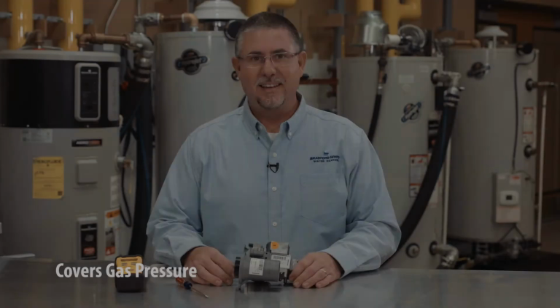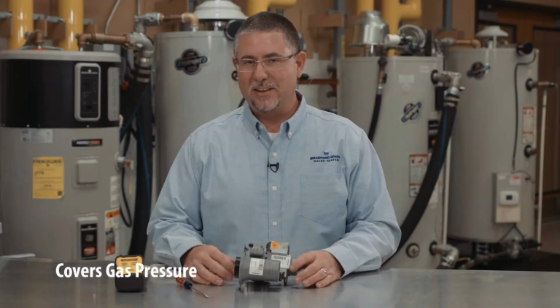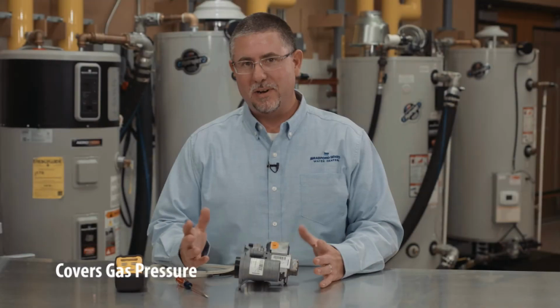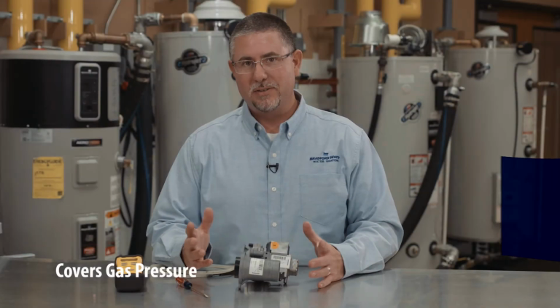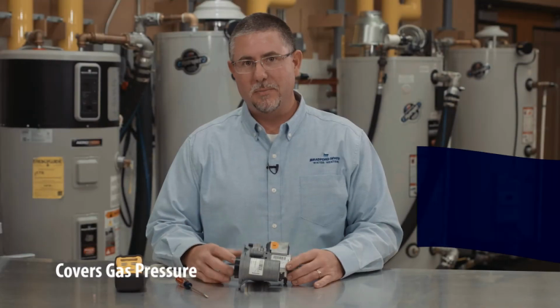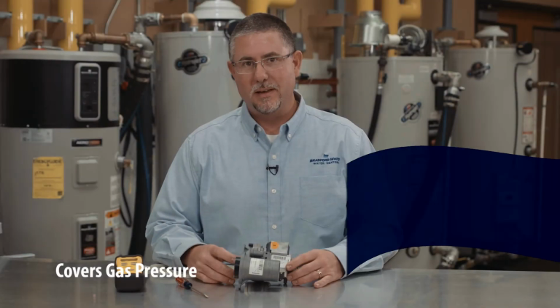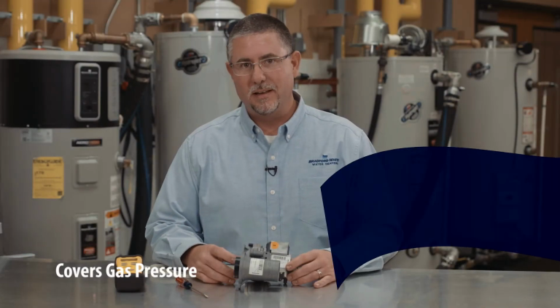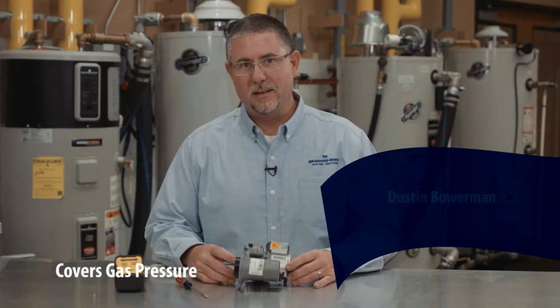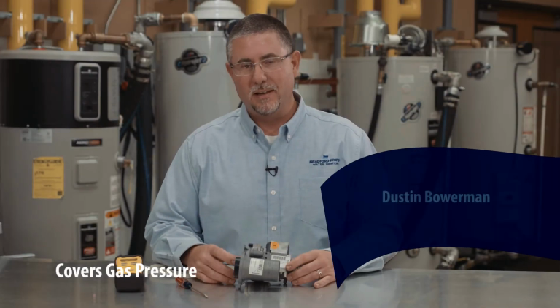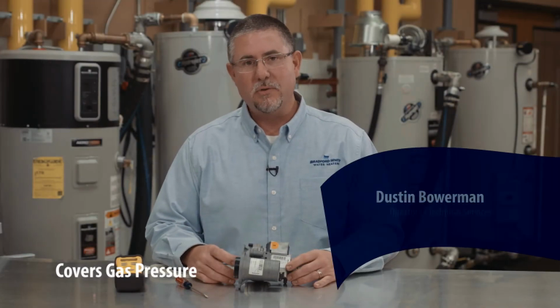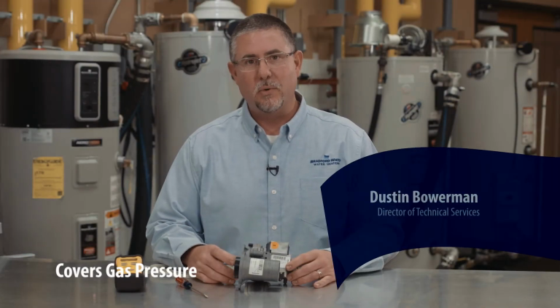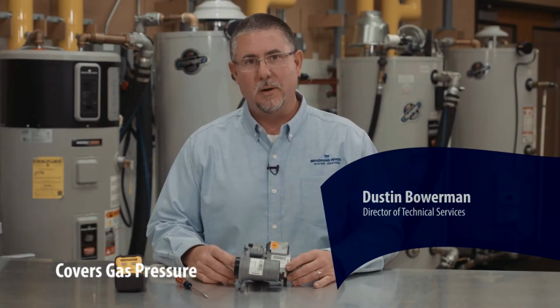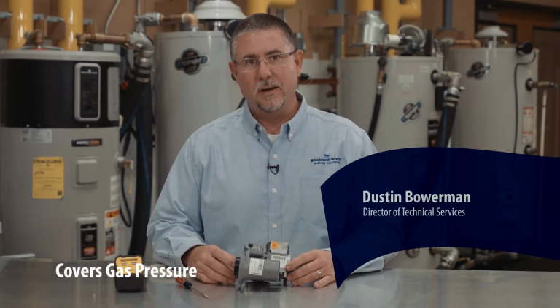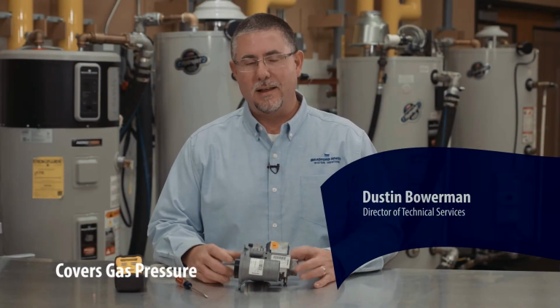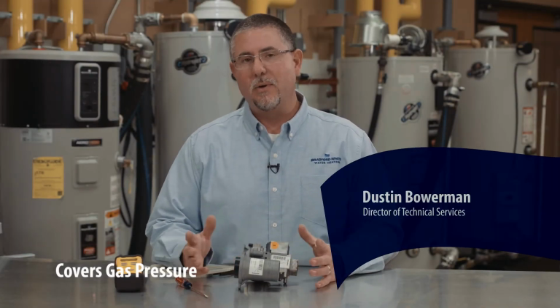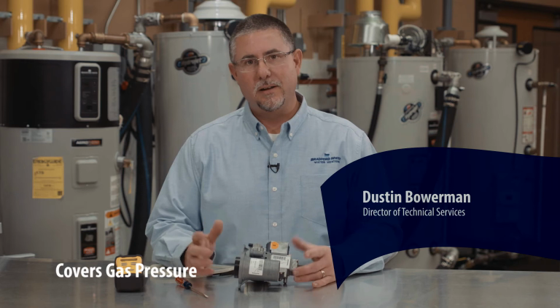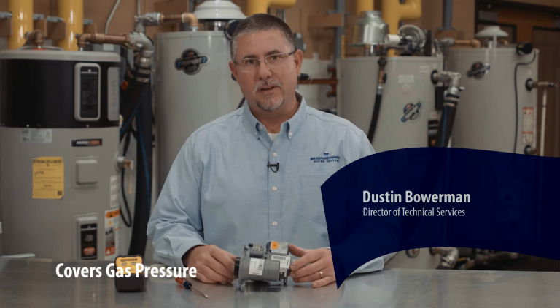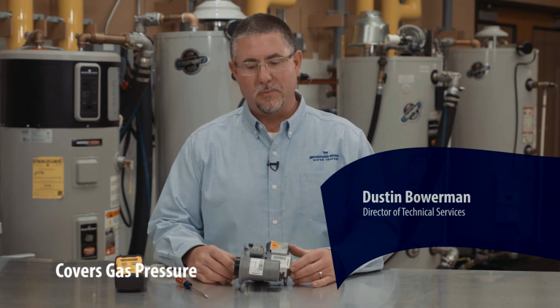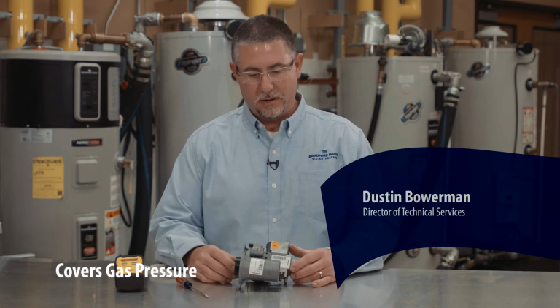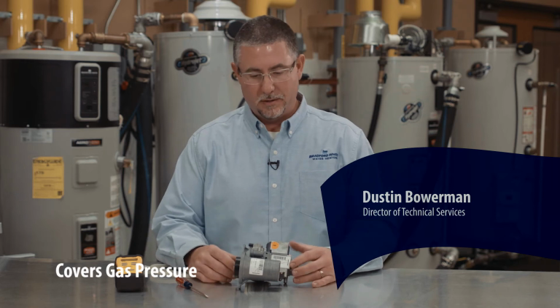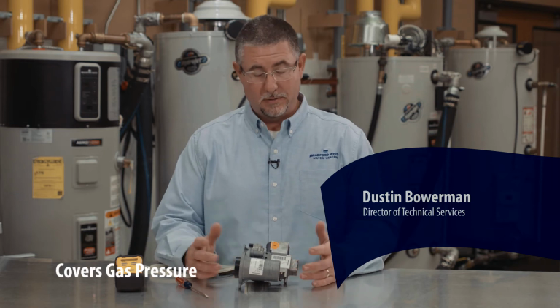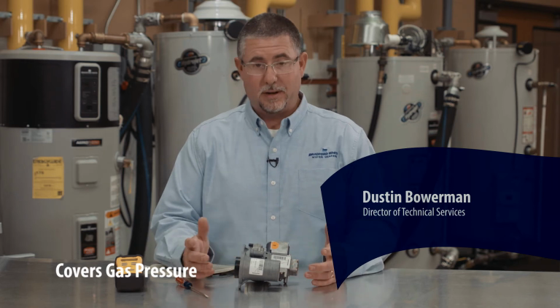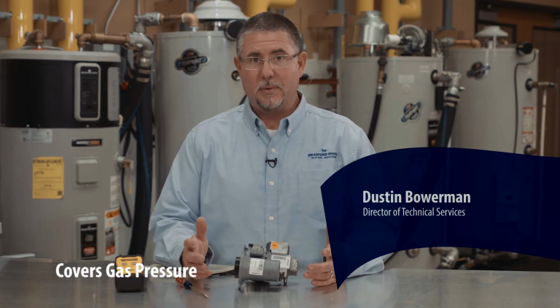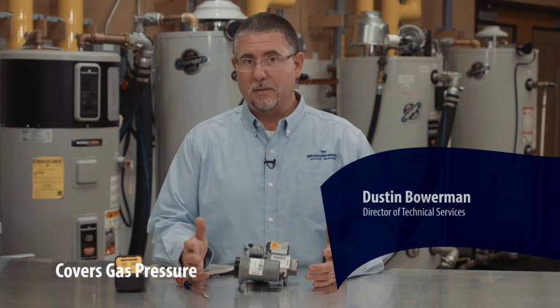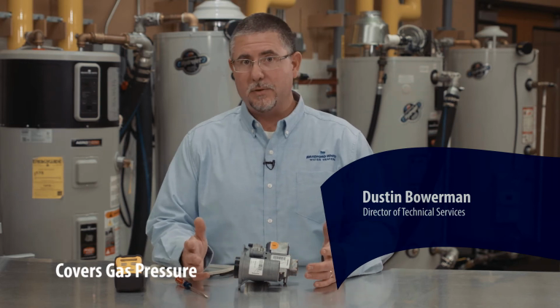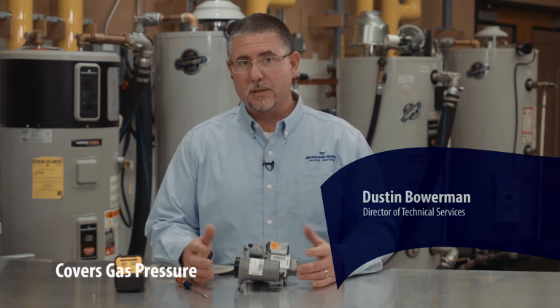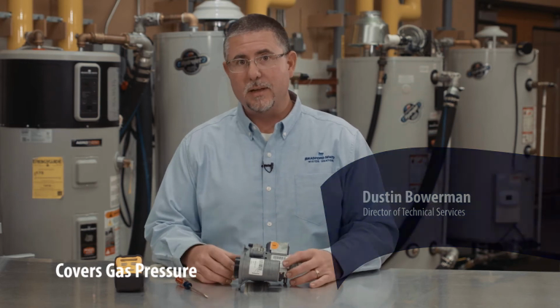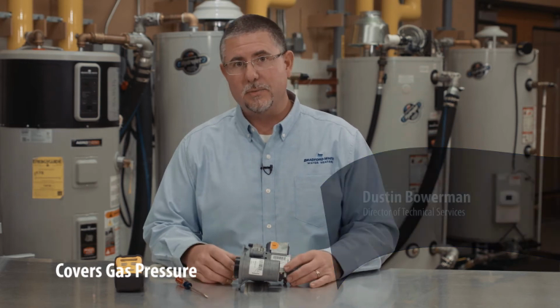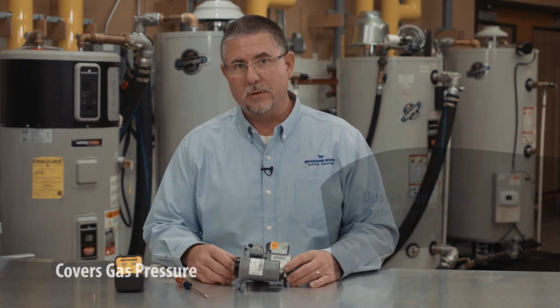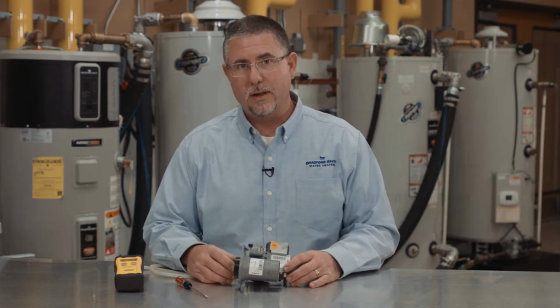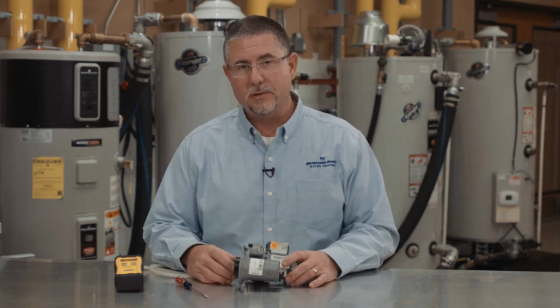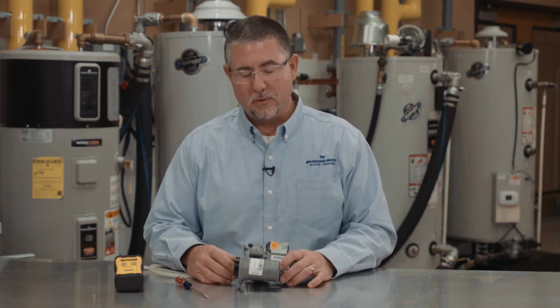Gas pressure is going to be a key requirement on any water heater's operation. It's very commonly the first thing that tech support is going to ask for.